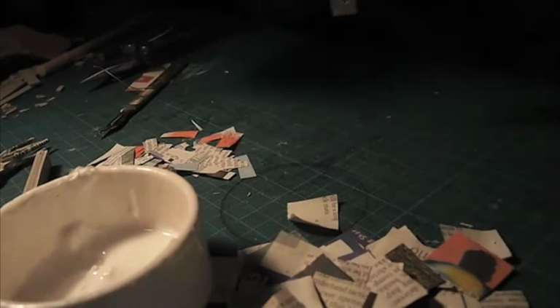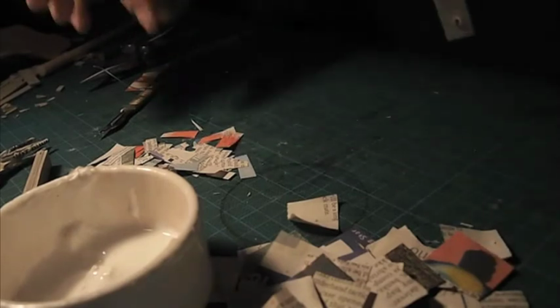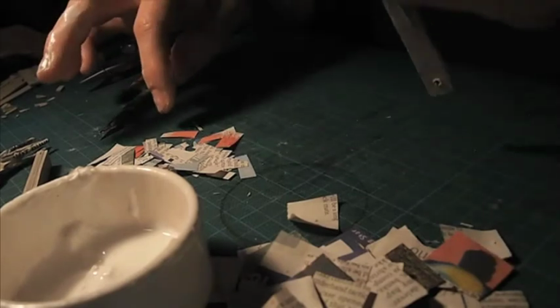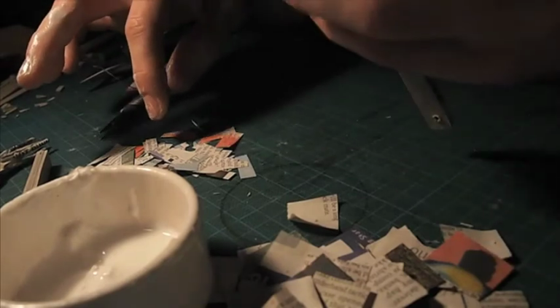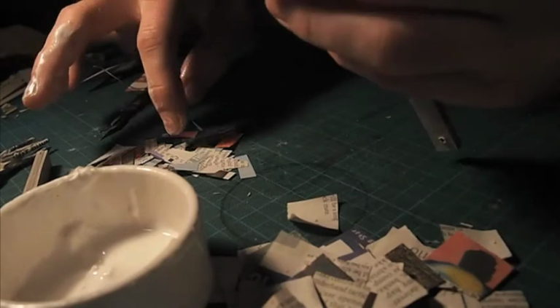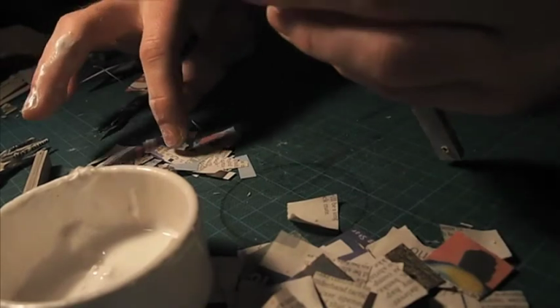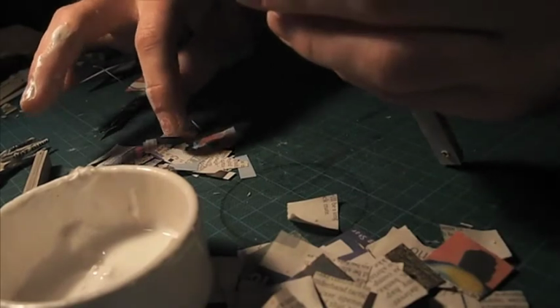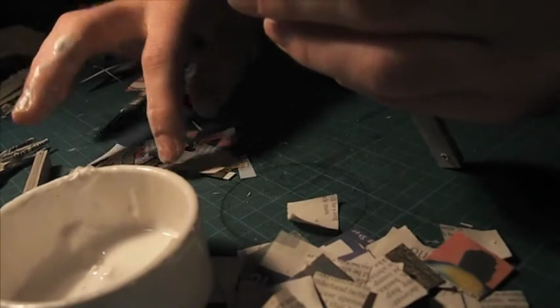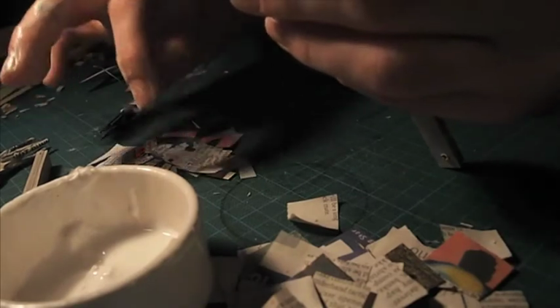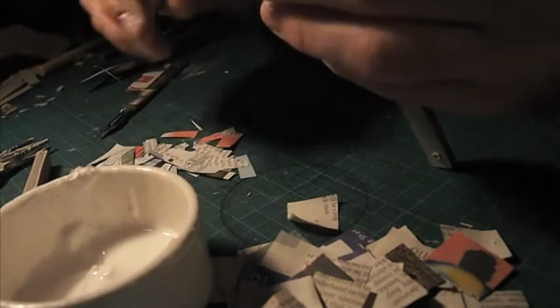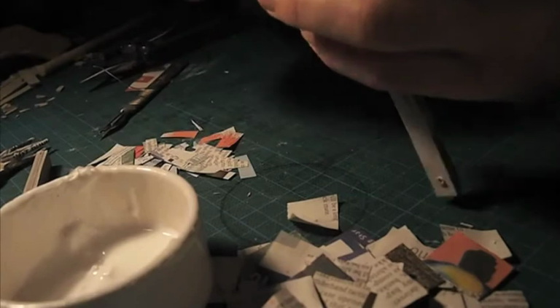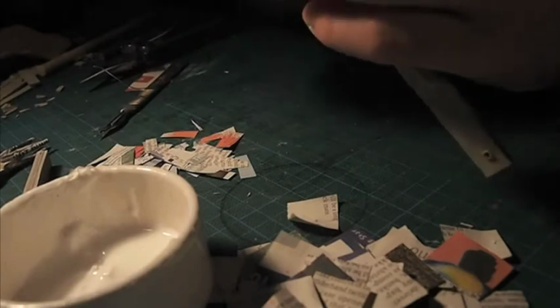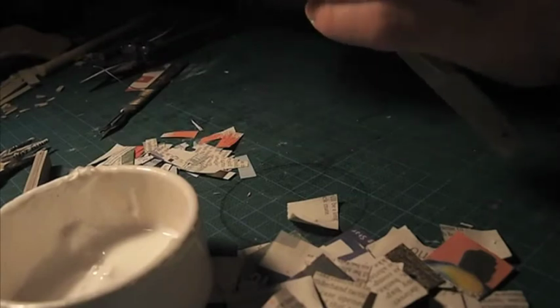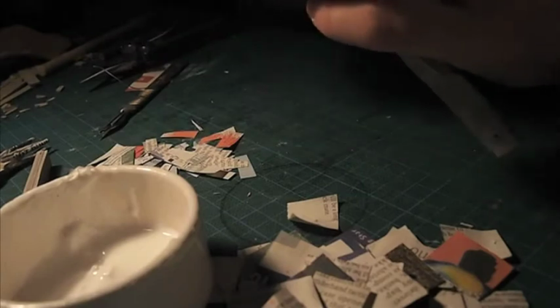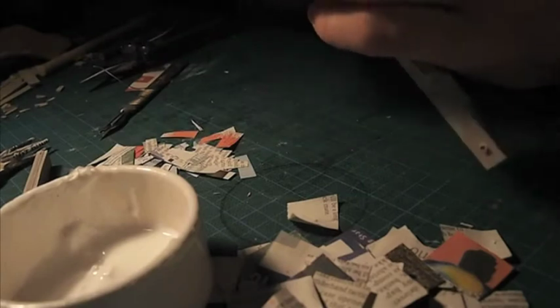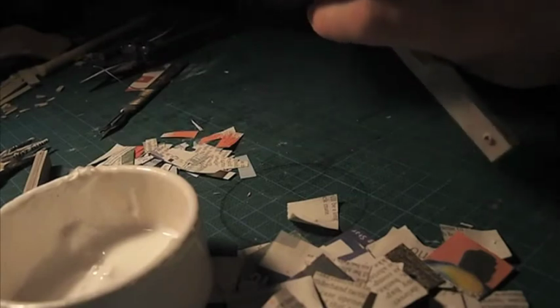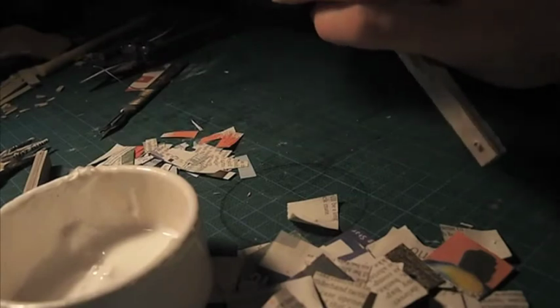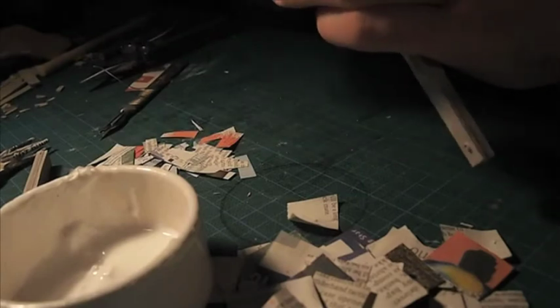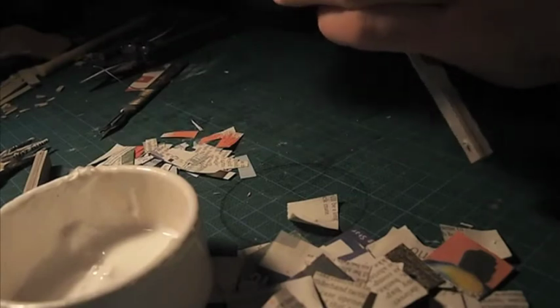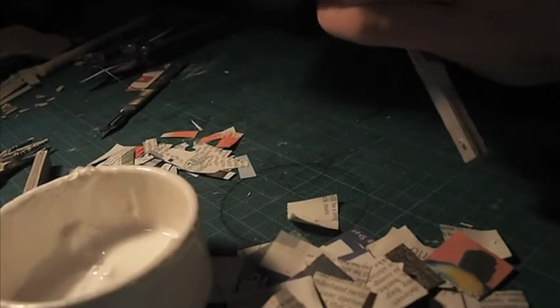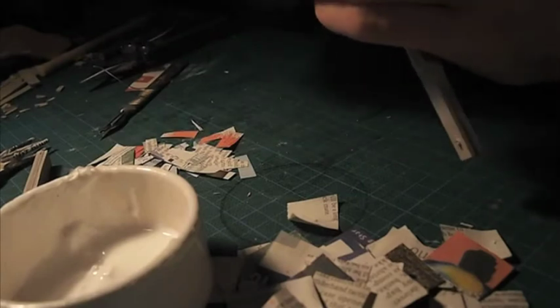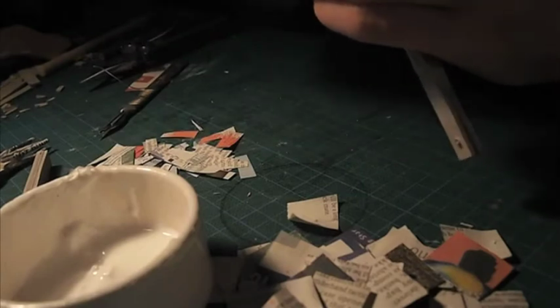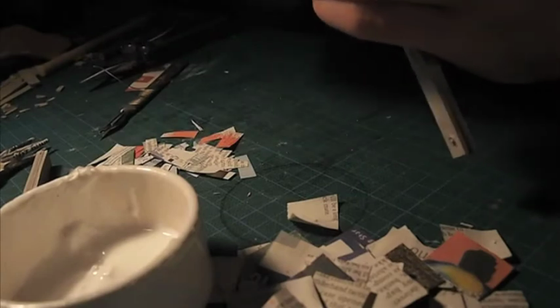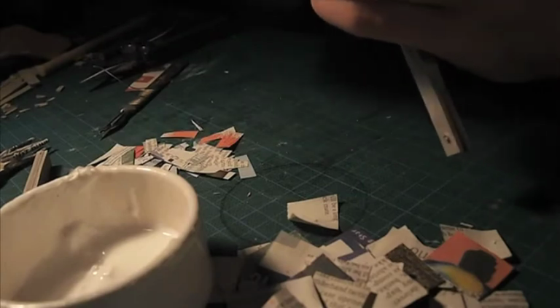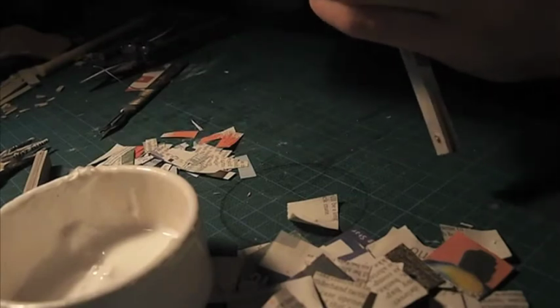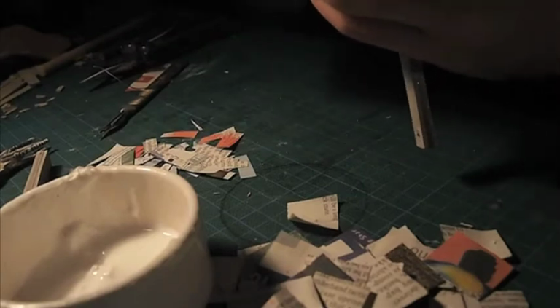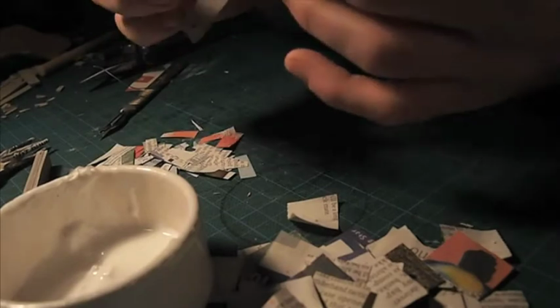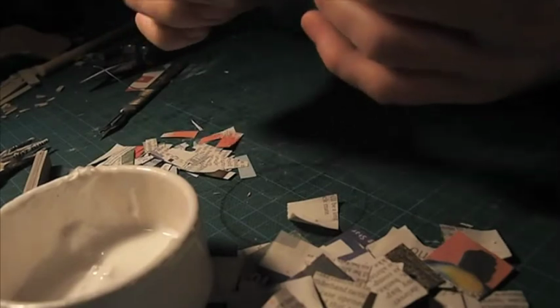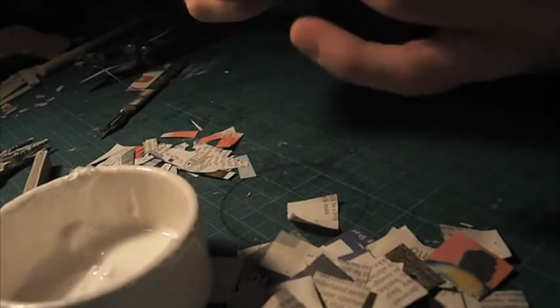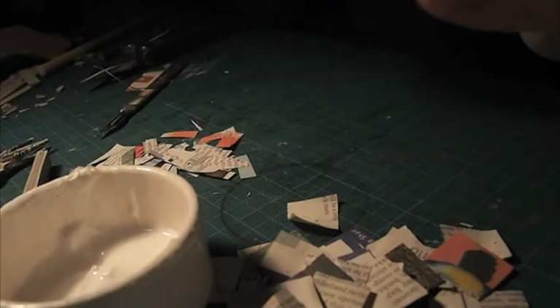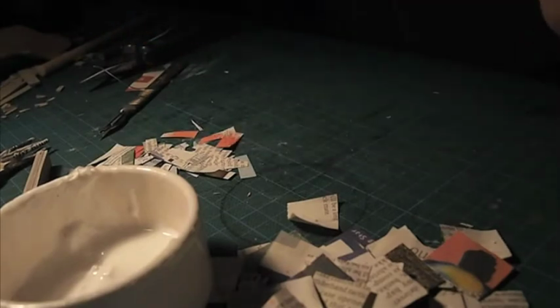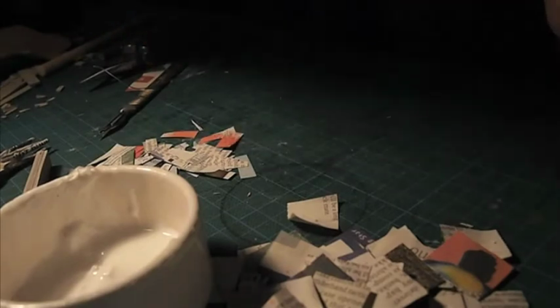Or just leave it overnight, which is what I'm going to do. And then we'll deal with this later.